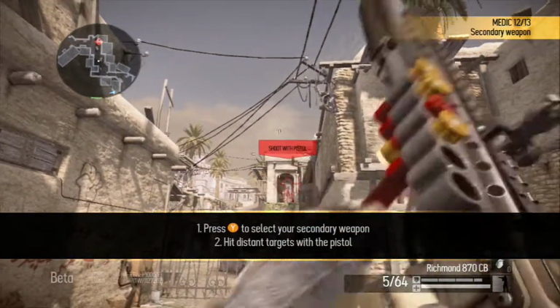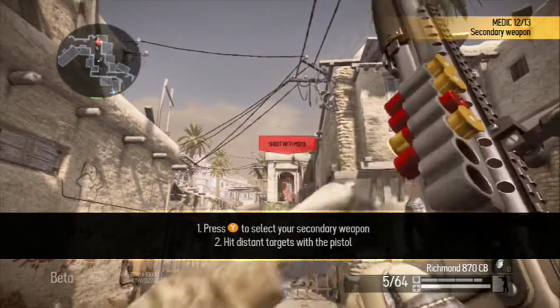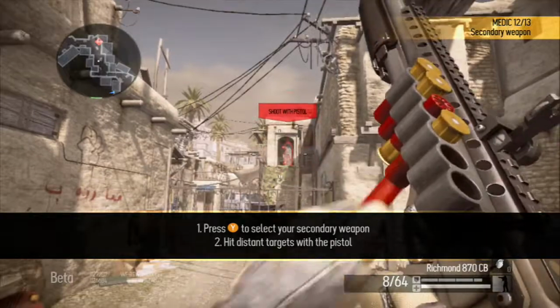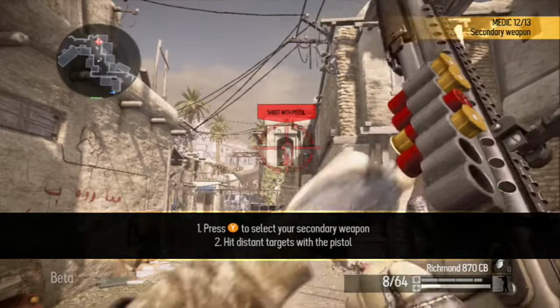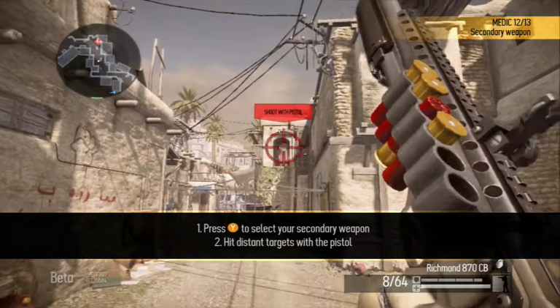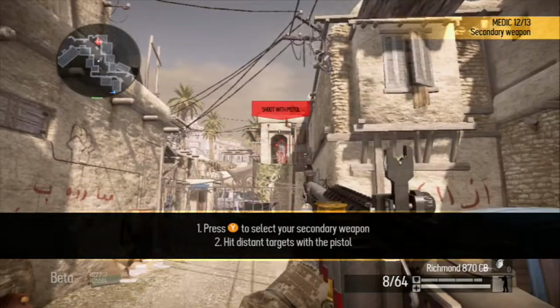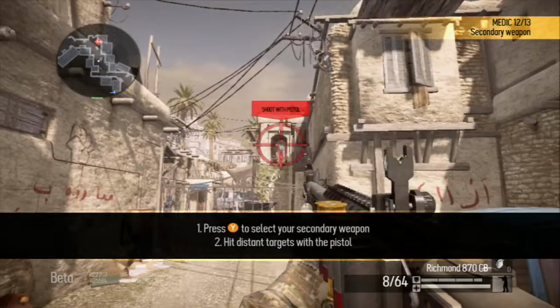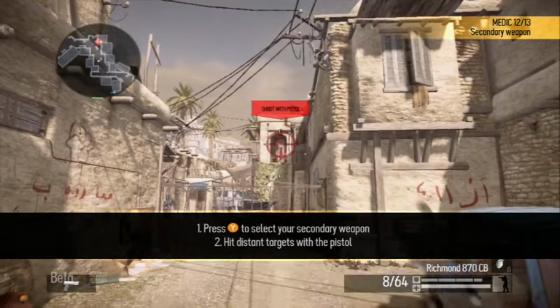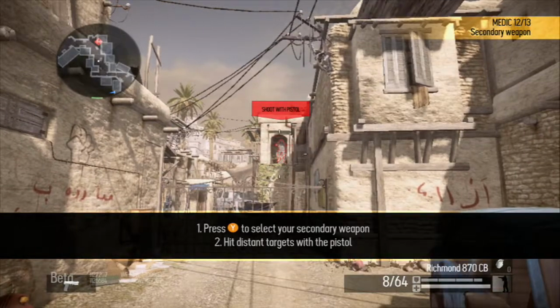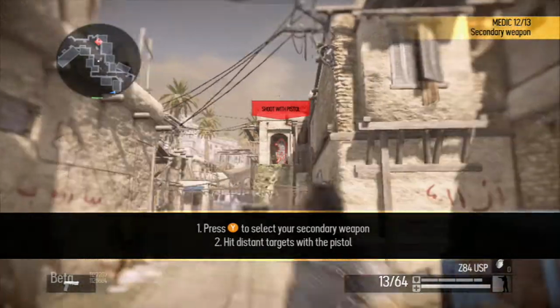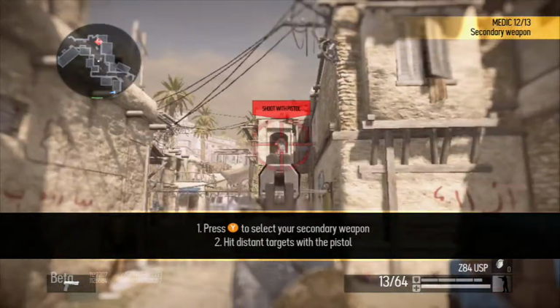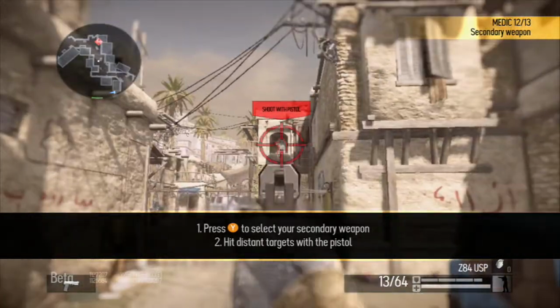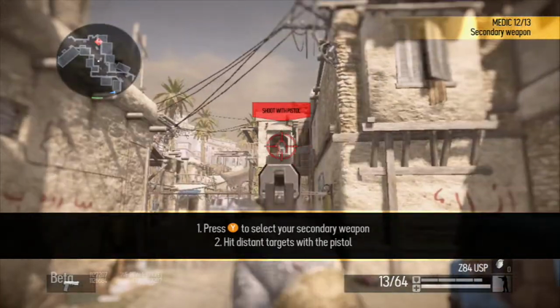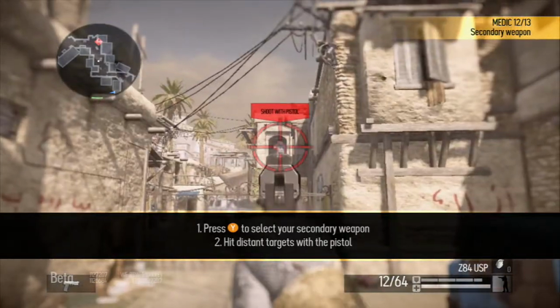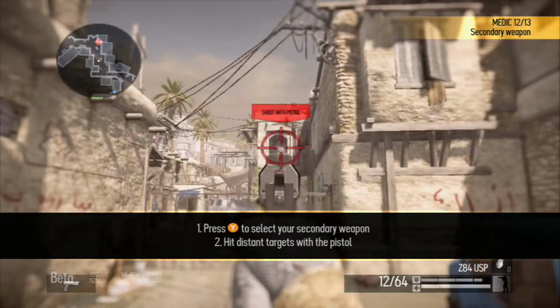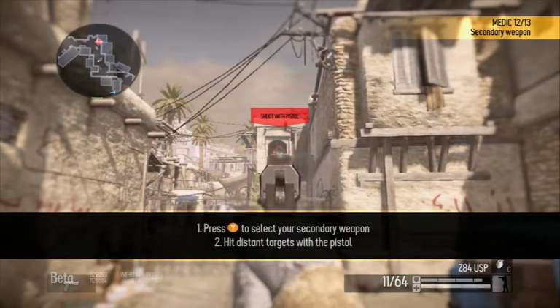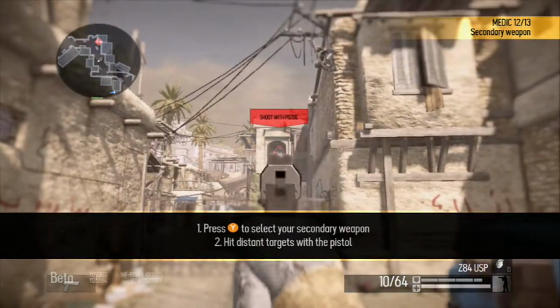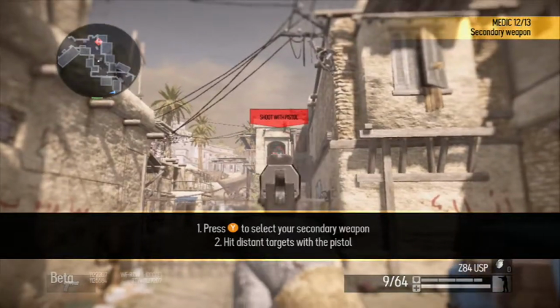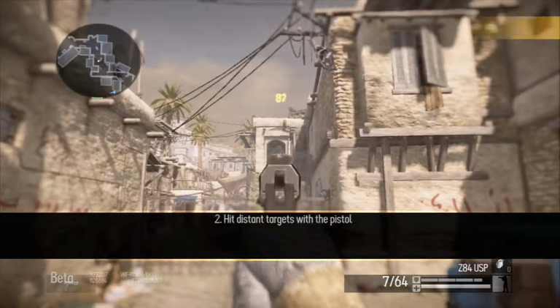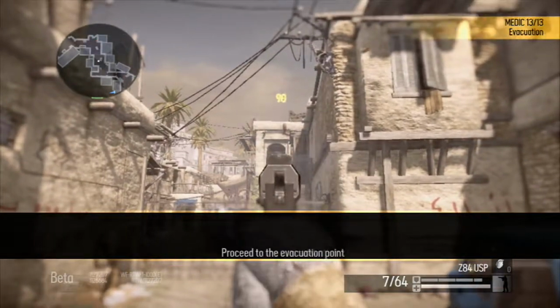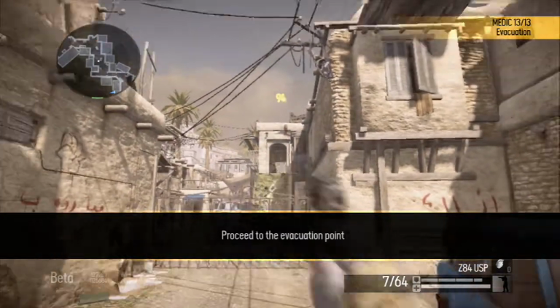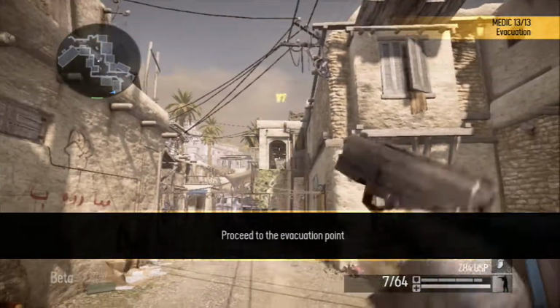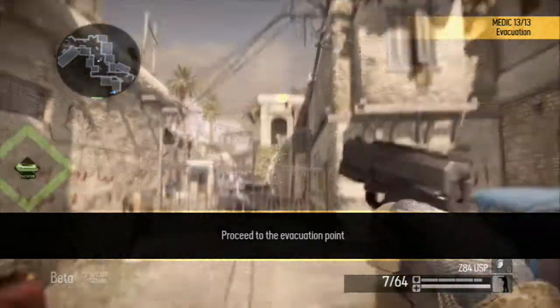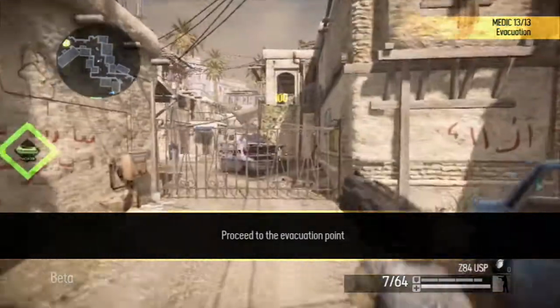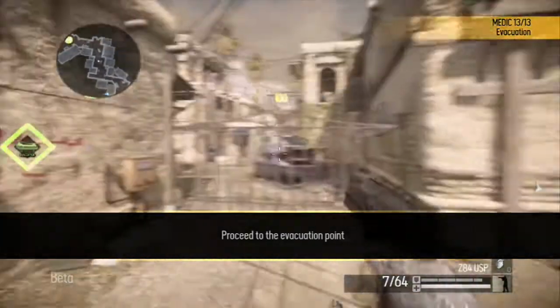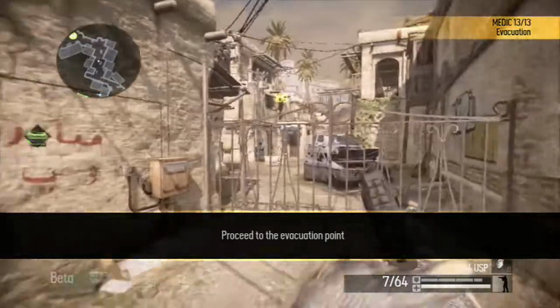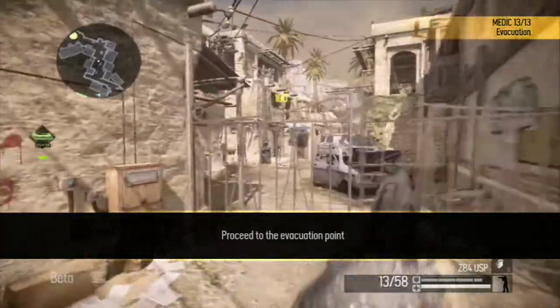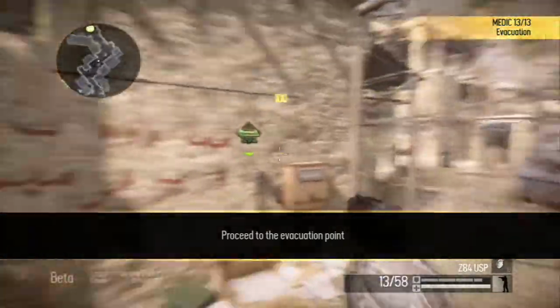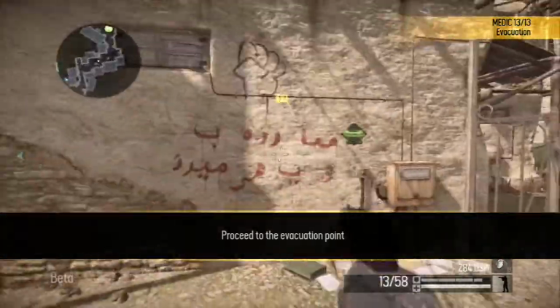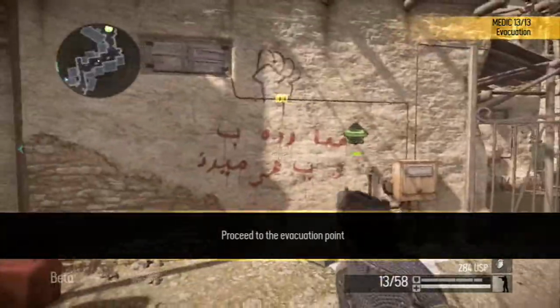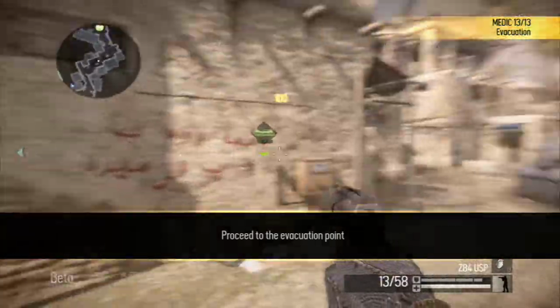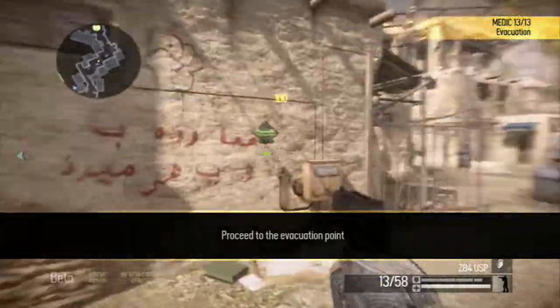Every soldier comes armed with a pistol. It is not nearly as powerful as your primary weapon. Proceed to the evacuation point.